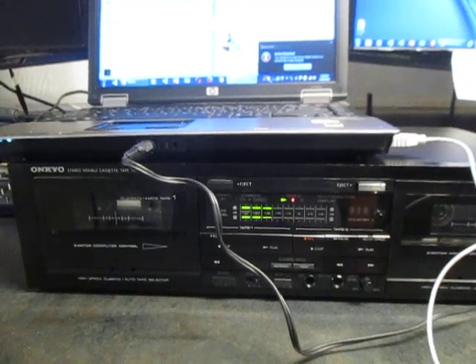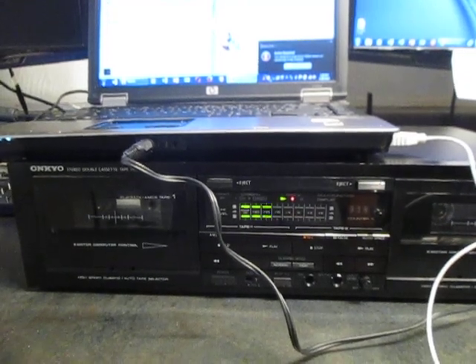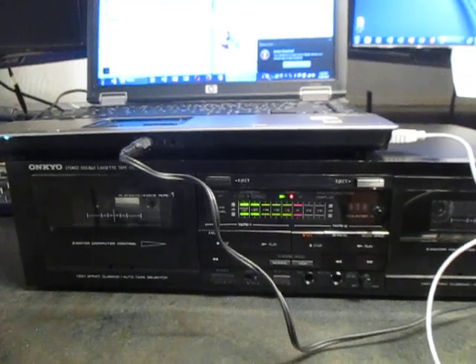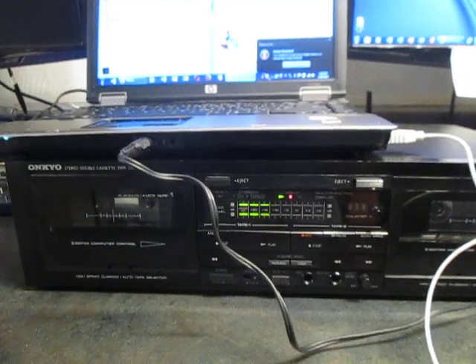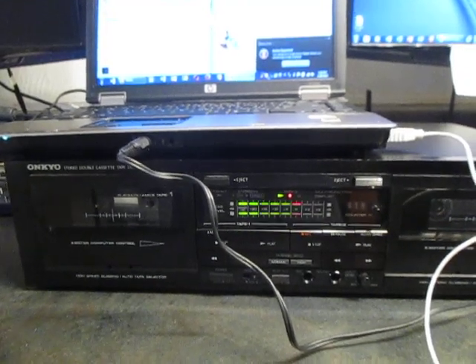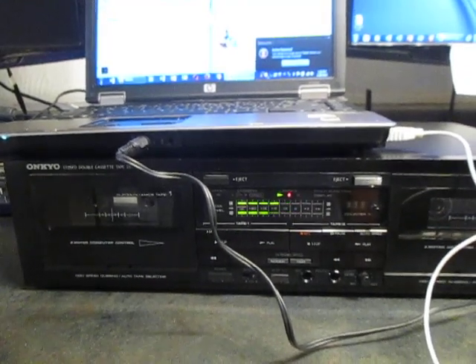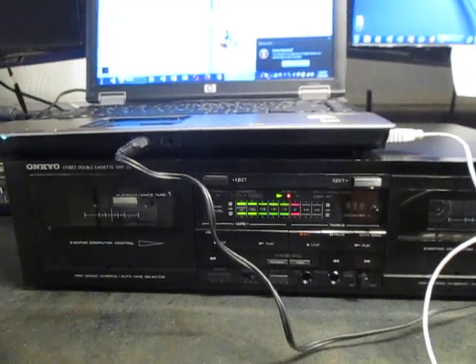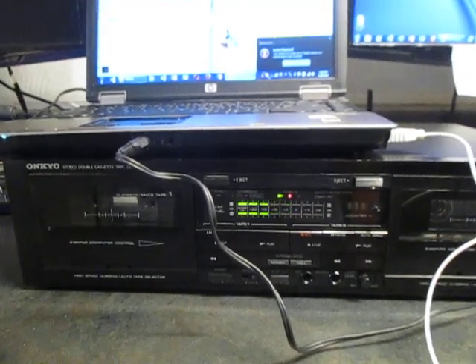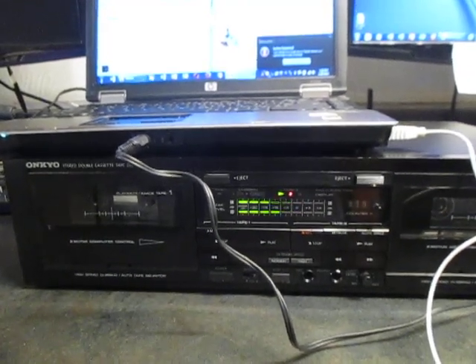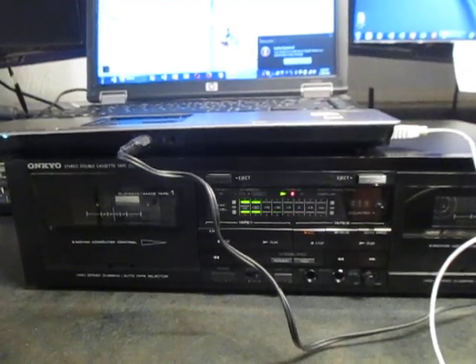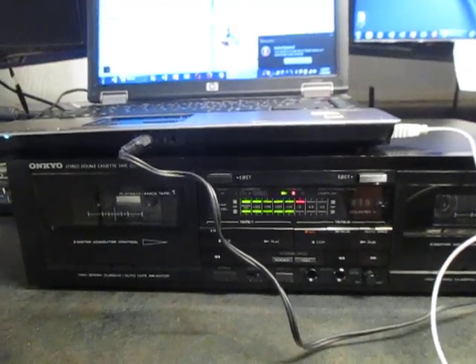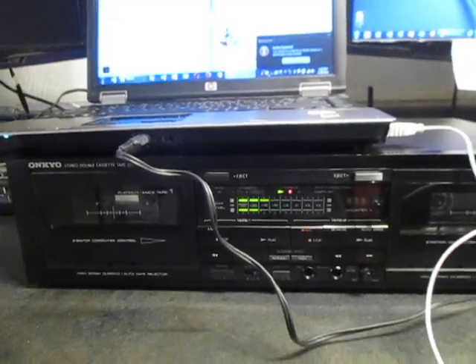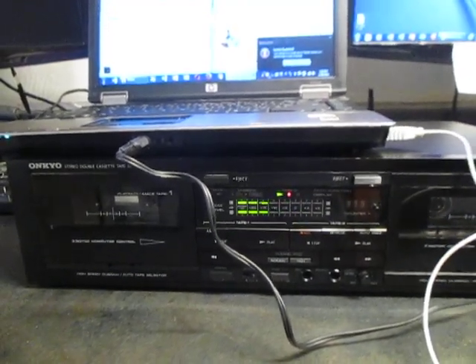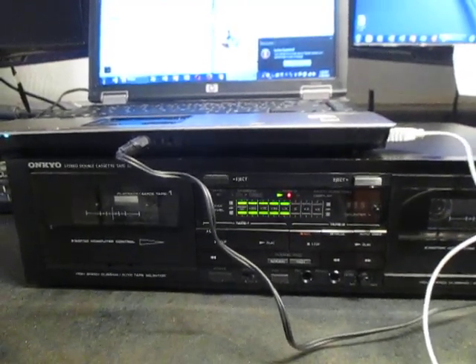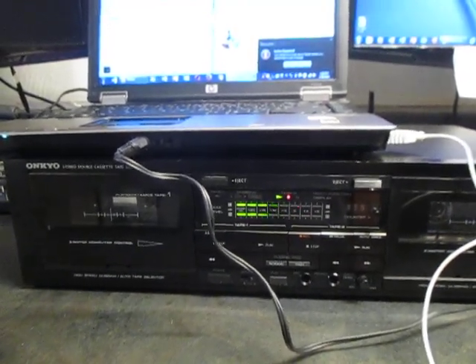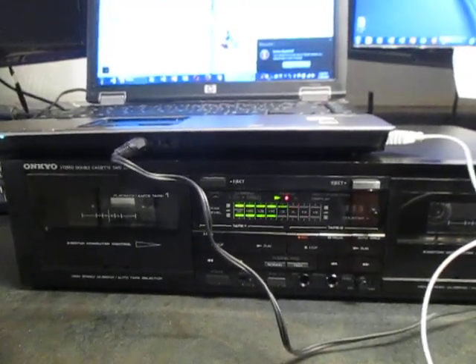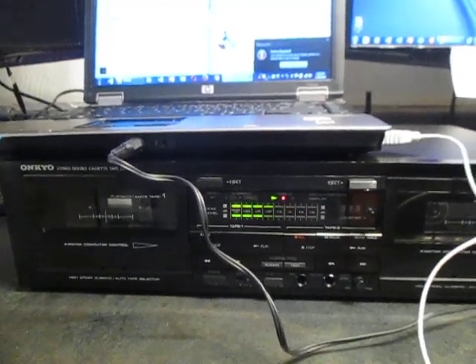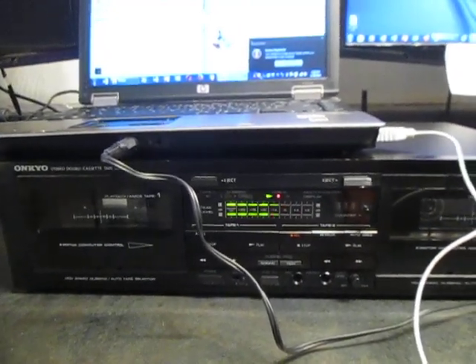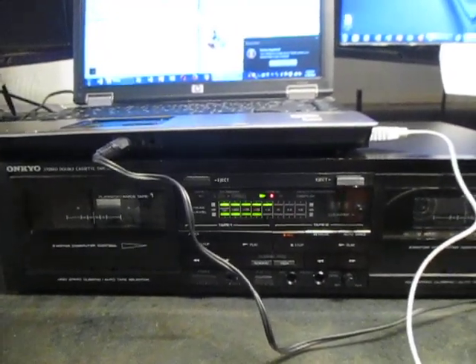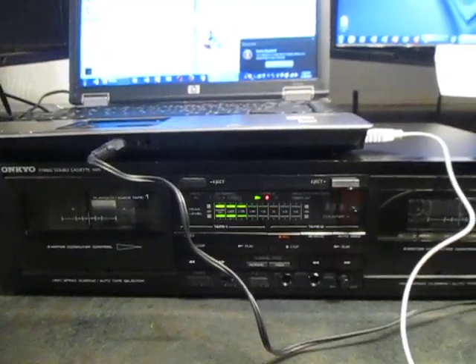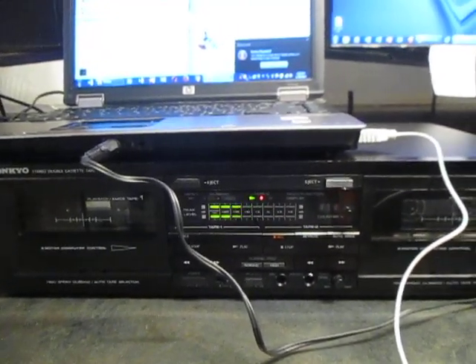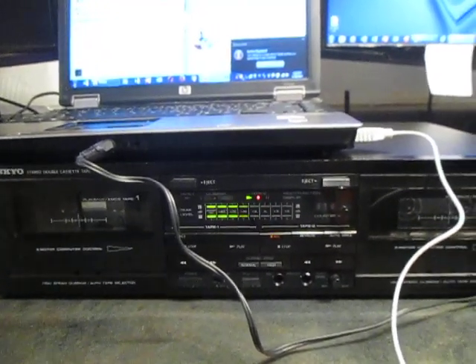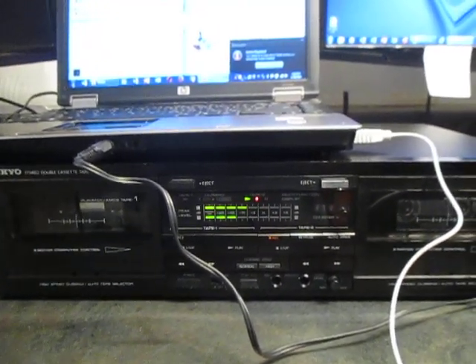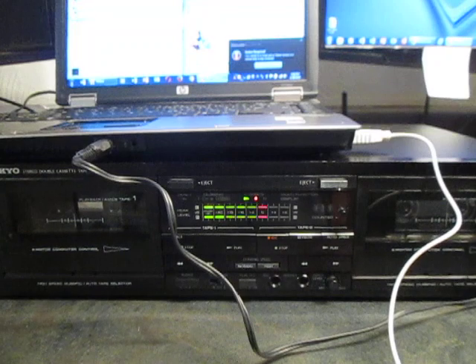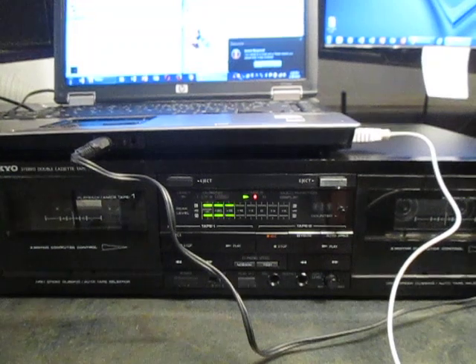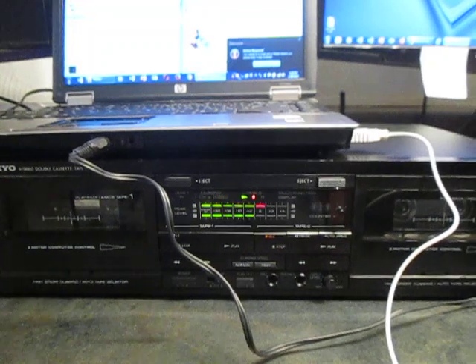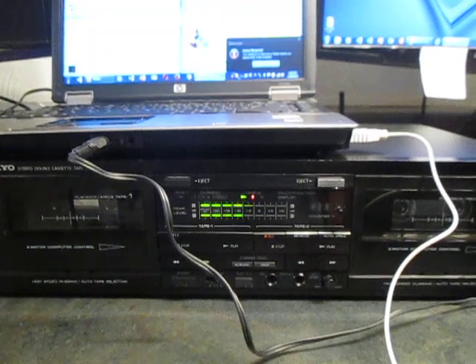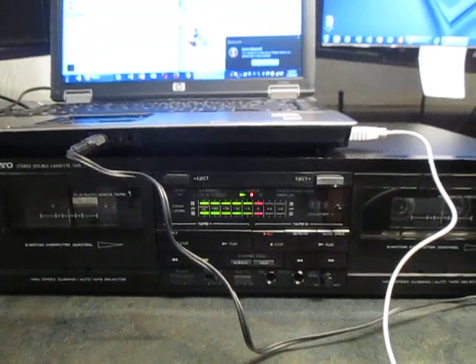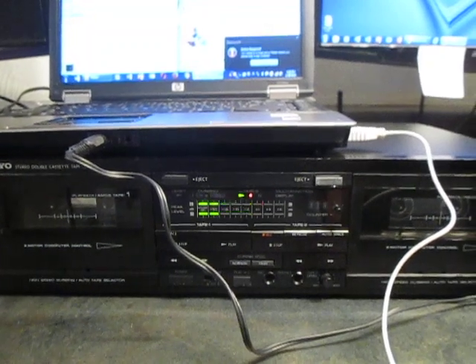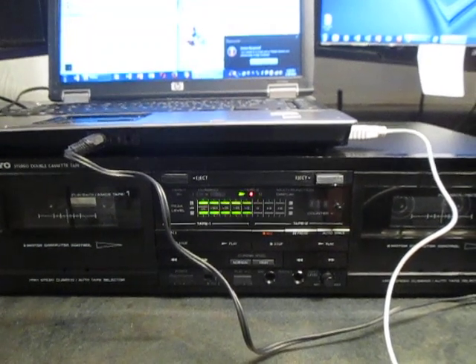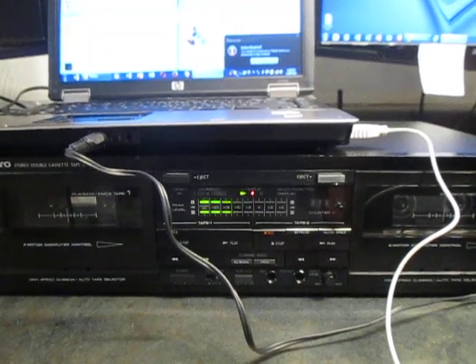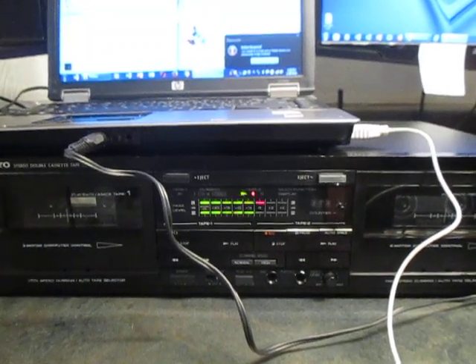Hey everyone, it's Rob at Mr. Robot Shop. I'm making a mixtape for my 12-year-old daughter today.